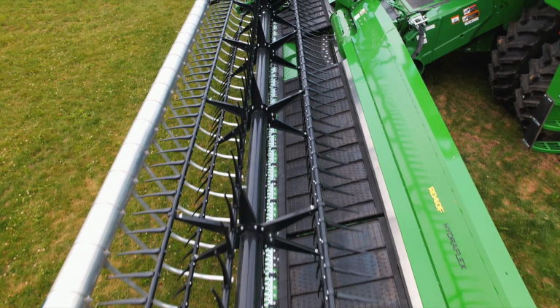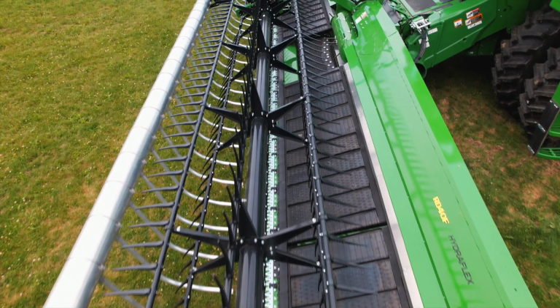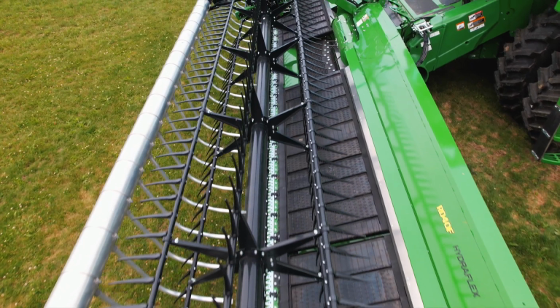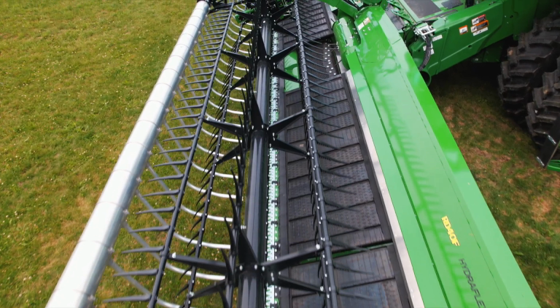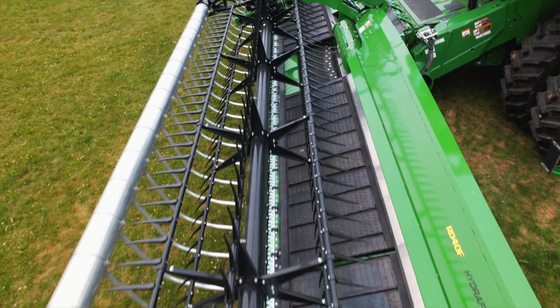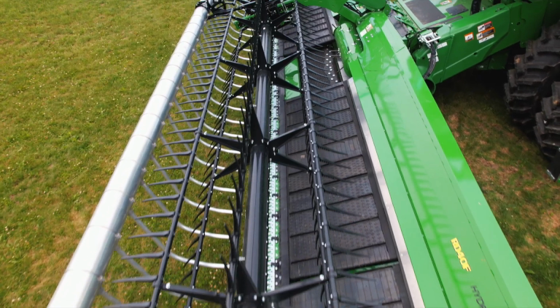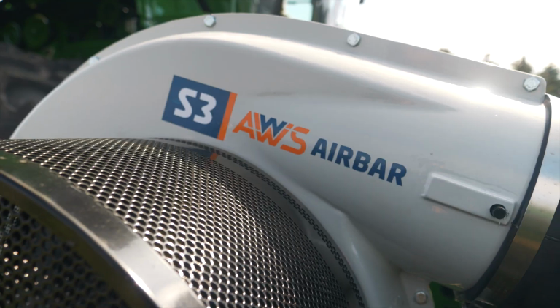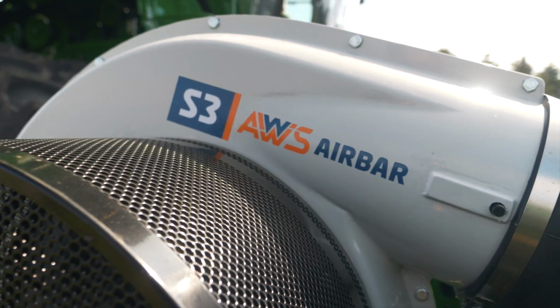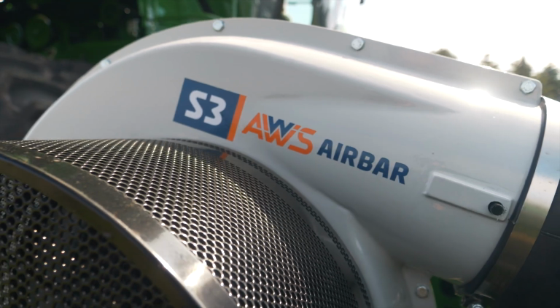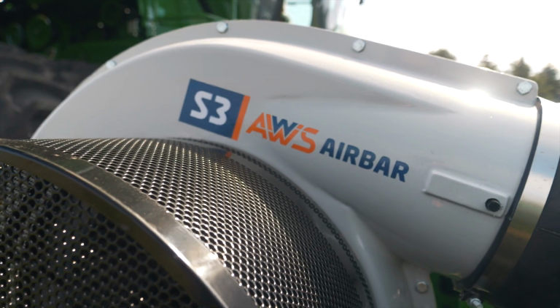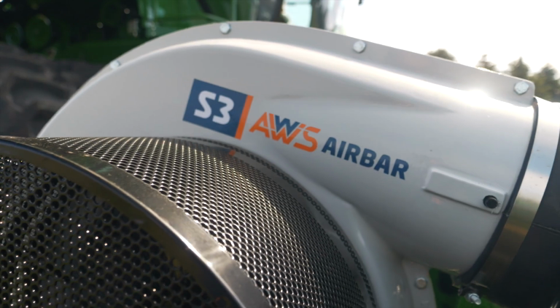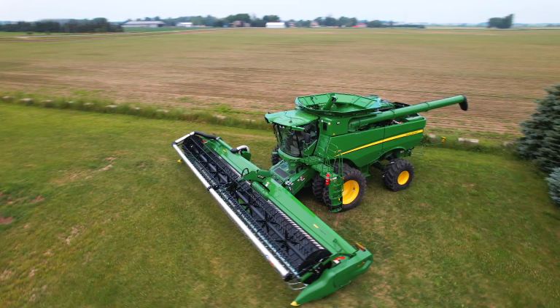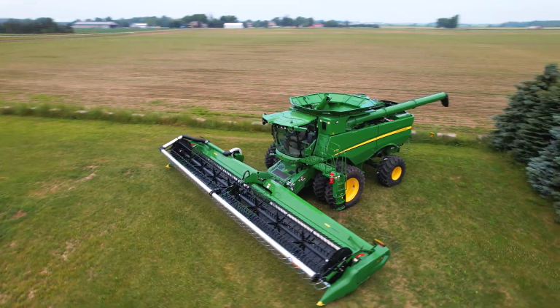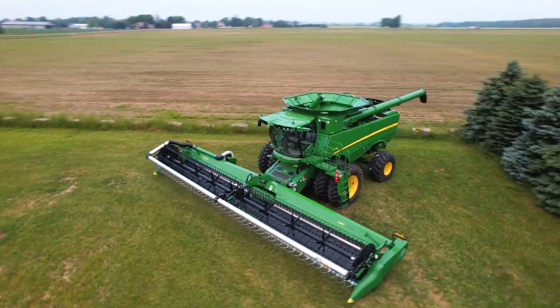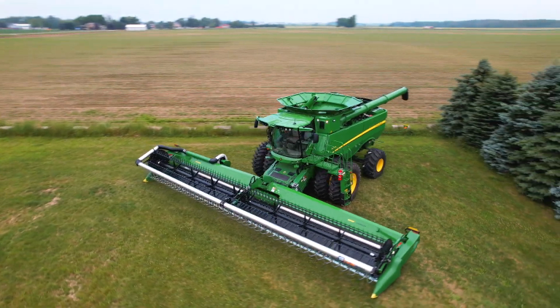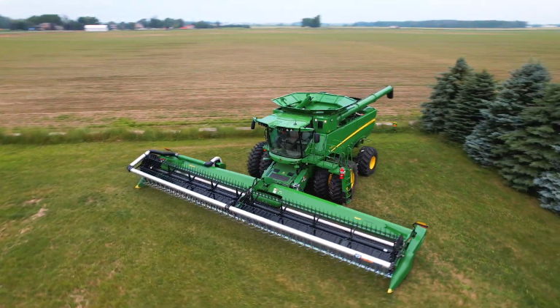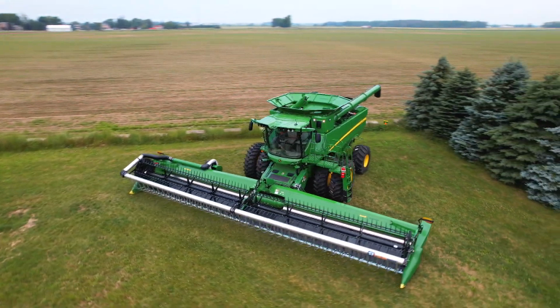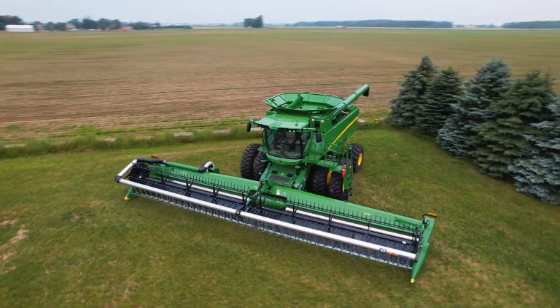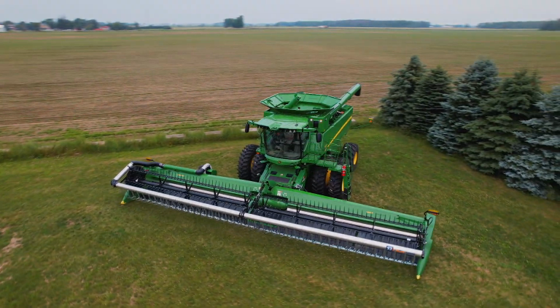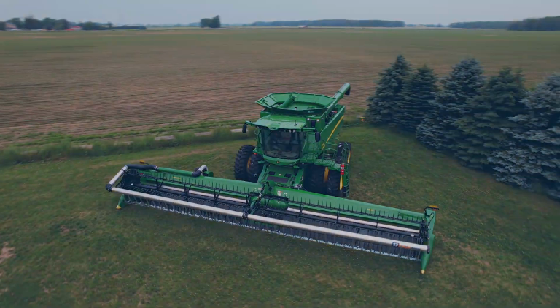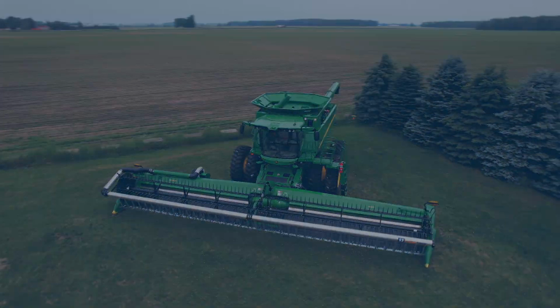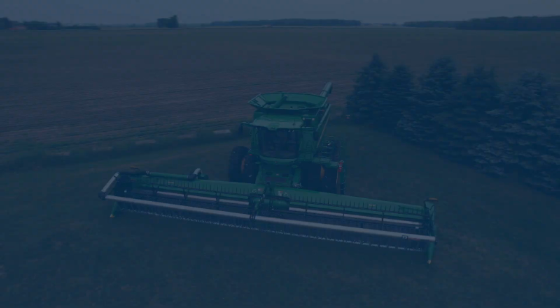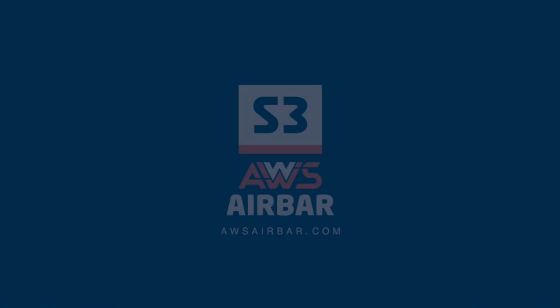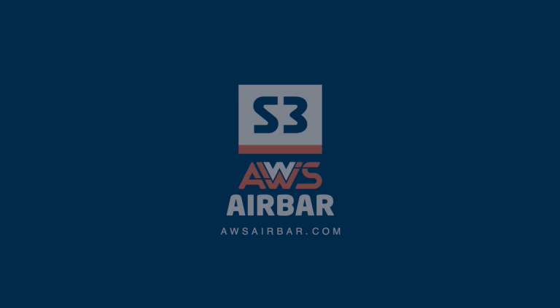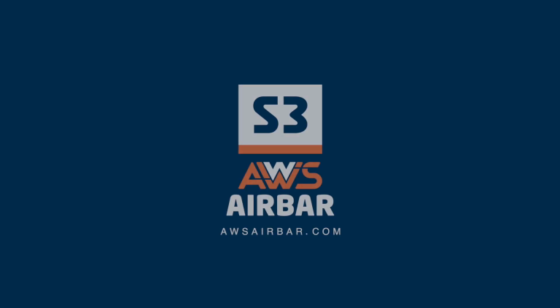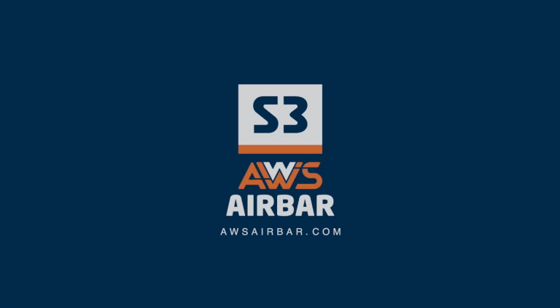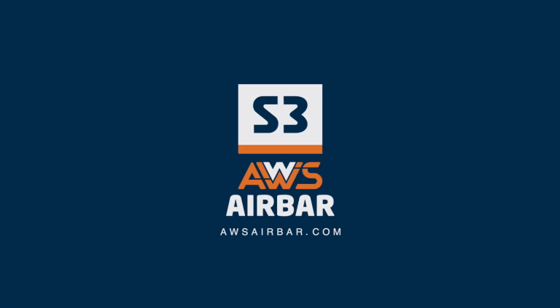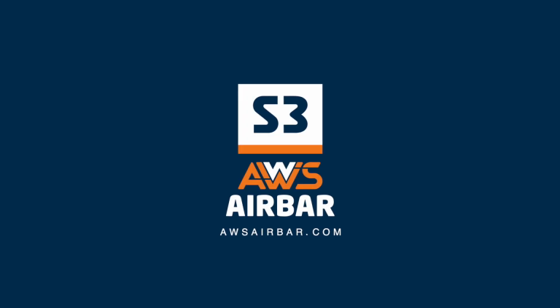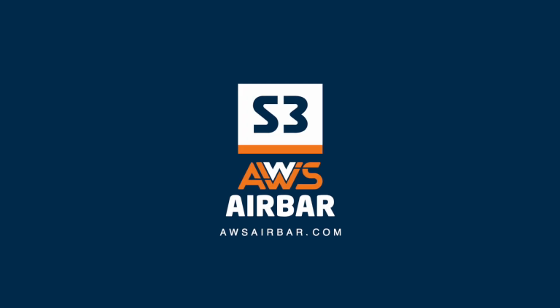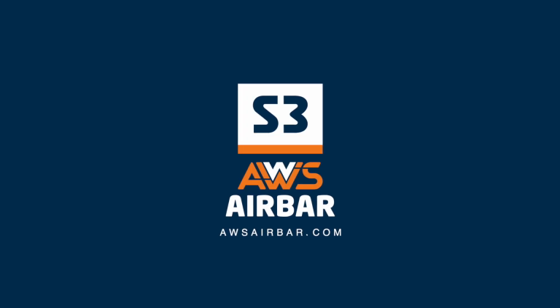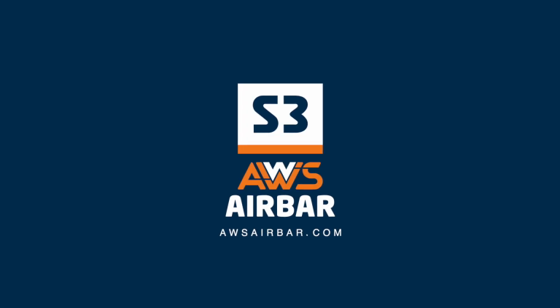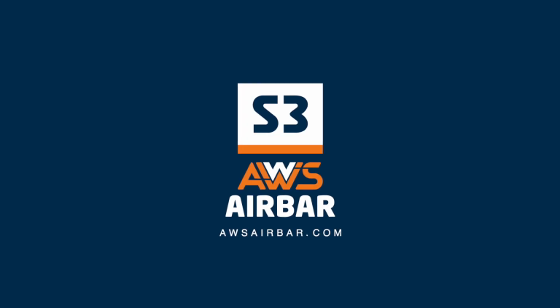For more information and tips on servicing your S3 AWS Airbar, visit awsairbar.com today.